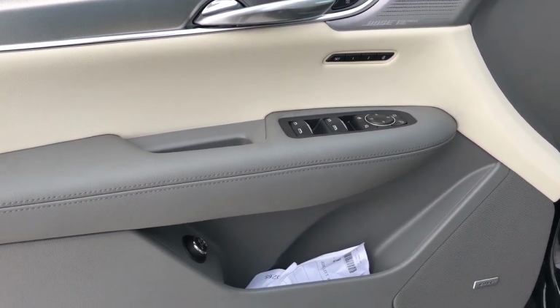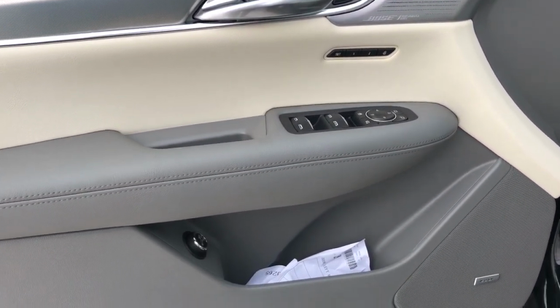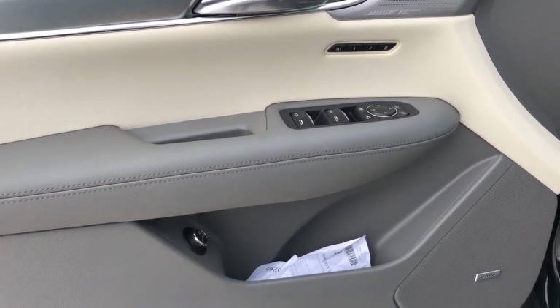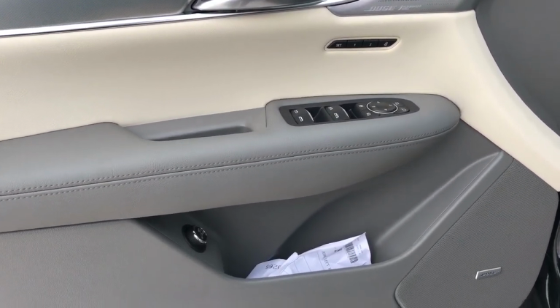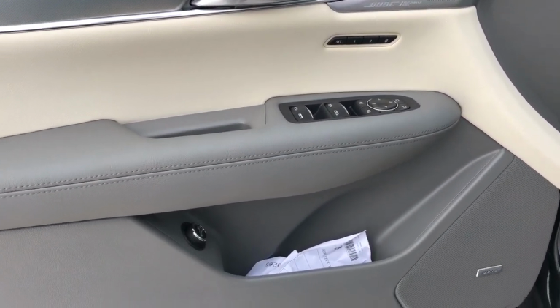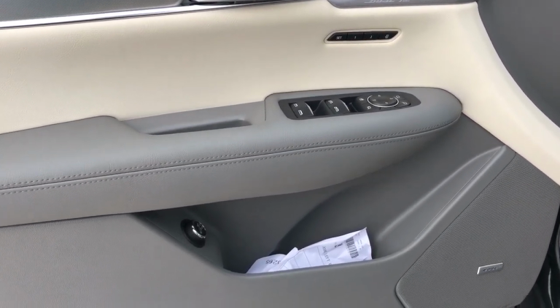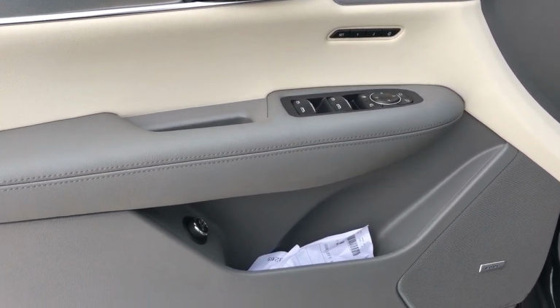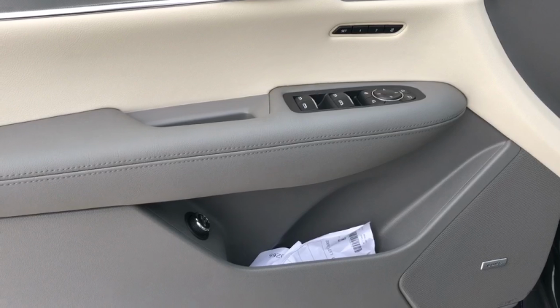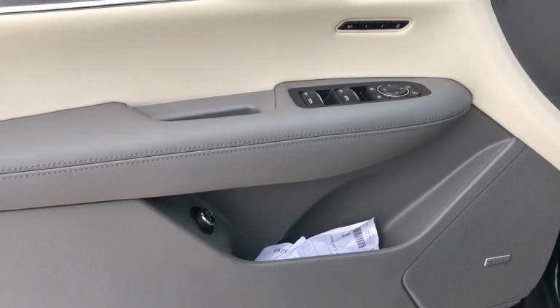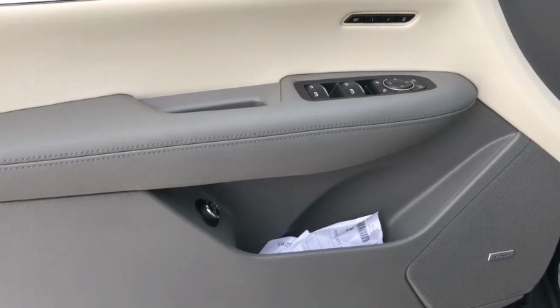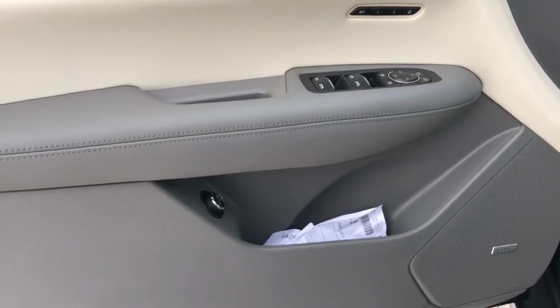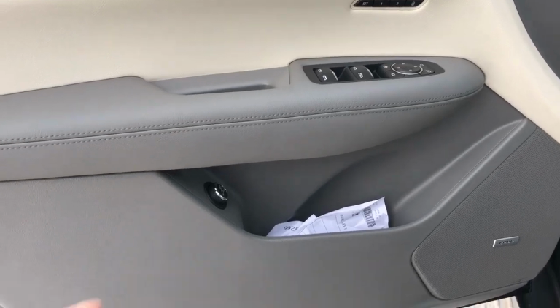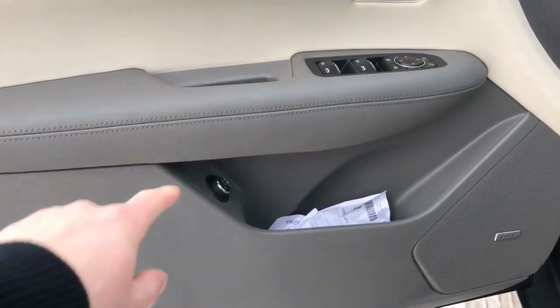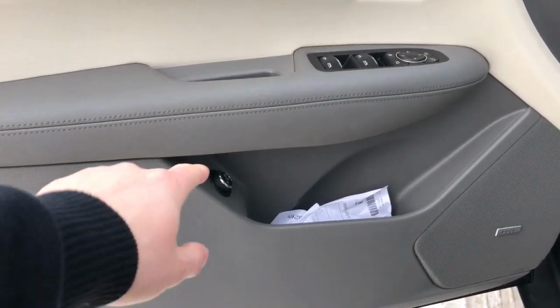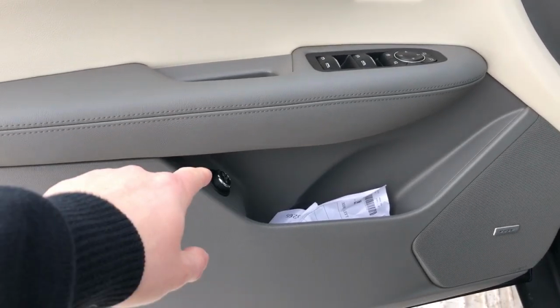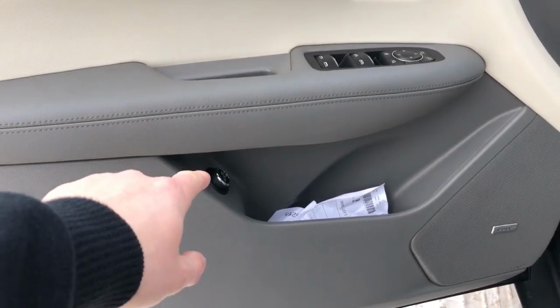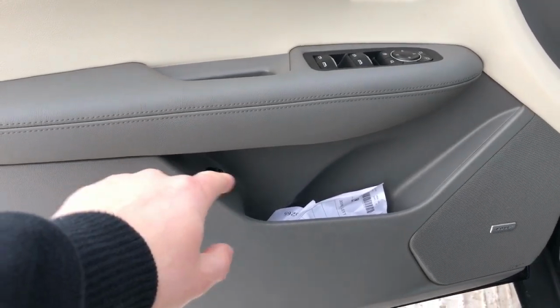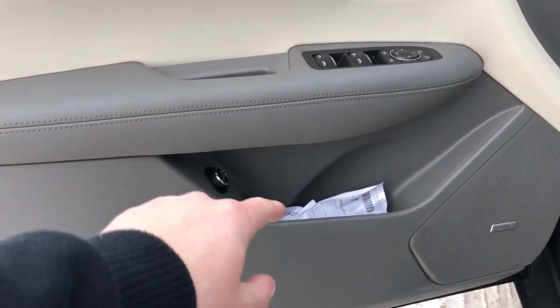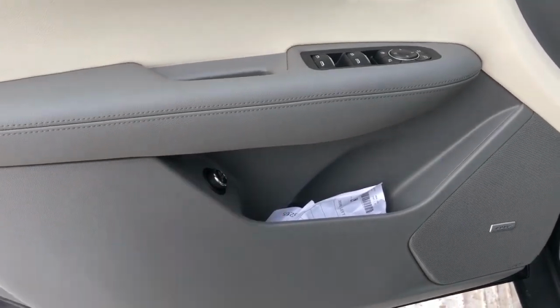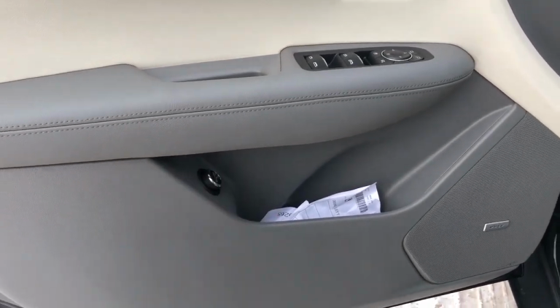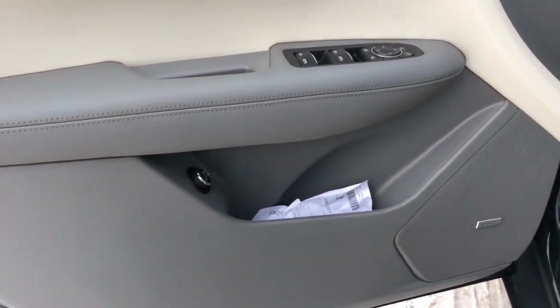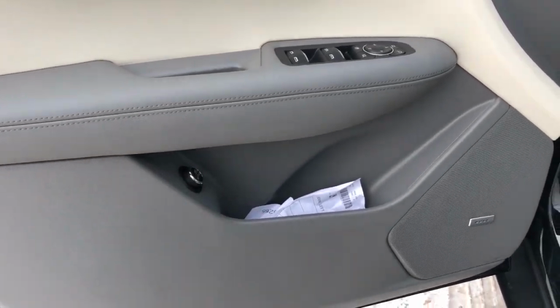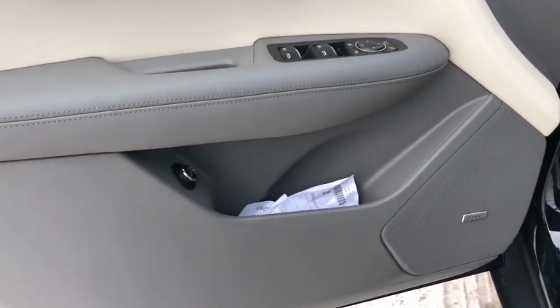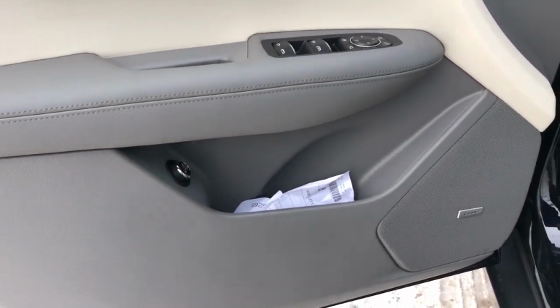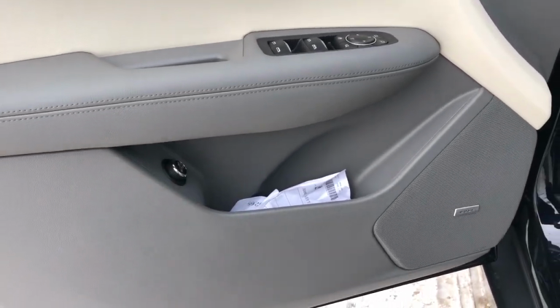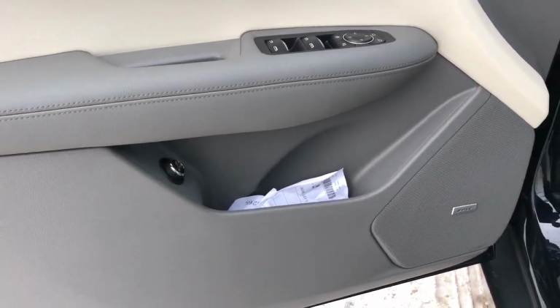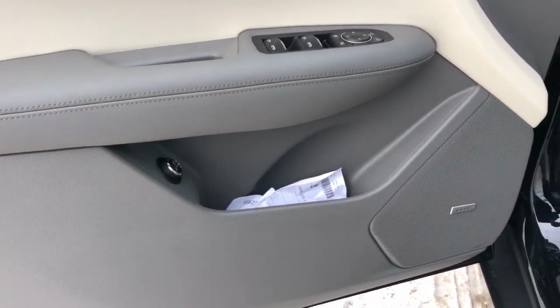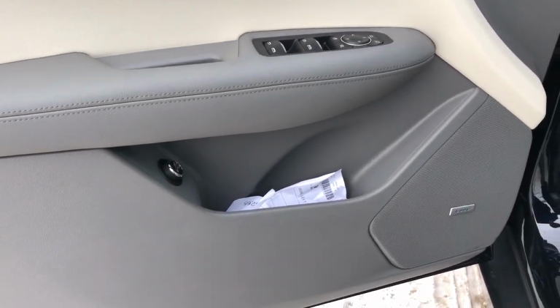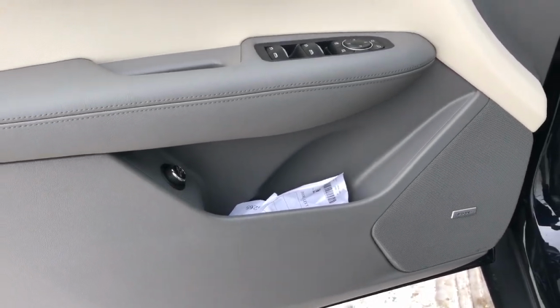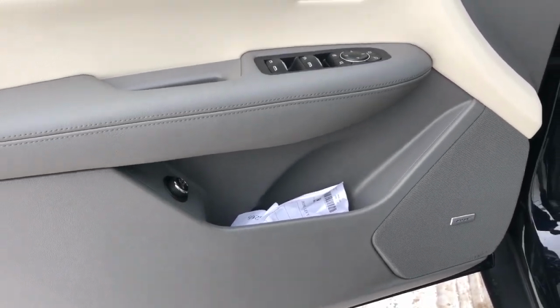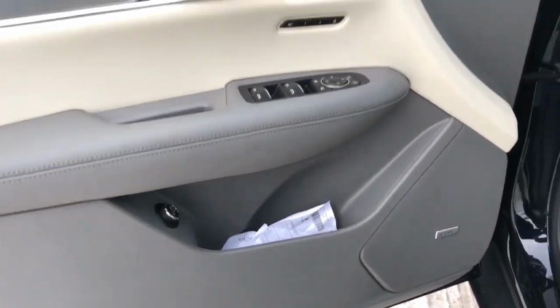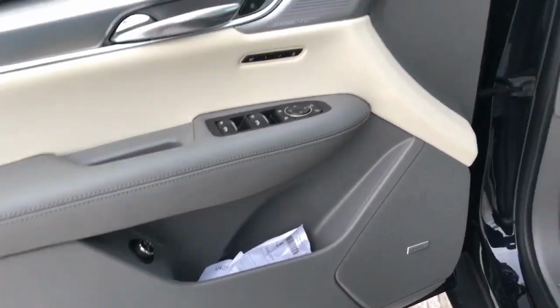Window and mirror controls with power mirror fold-in, power liftgate controls, storage, and our Bose speaker.